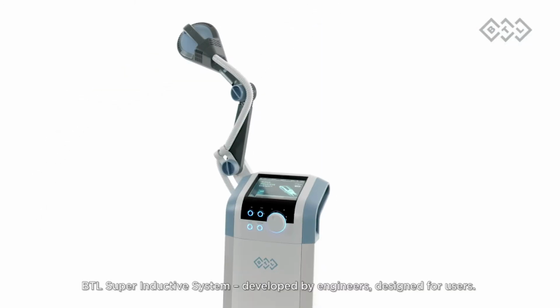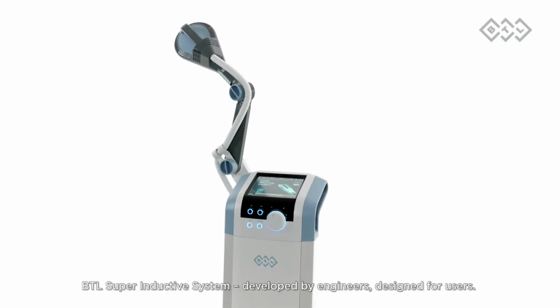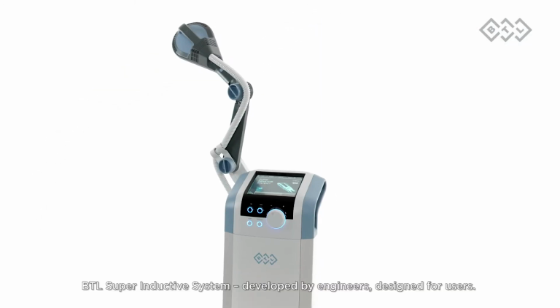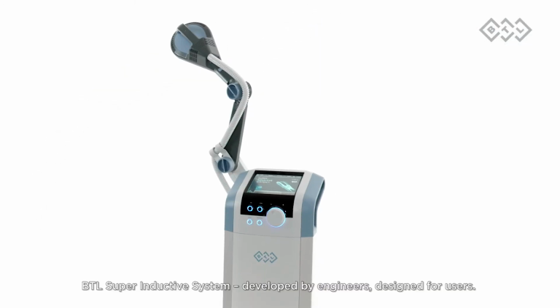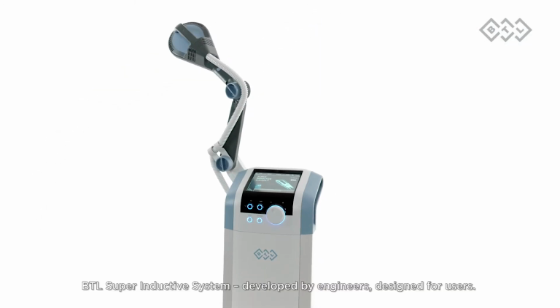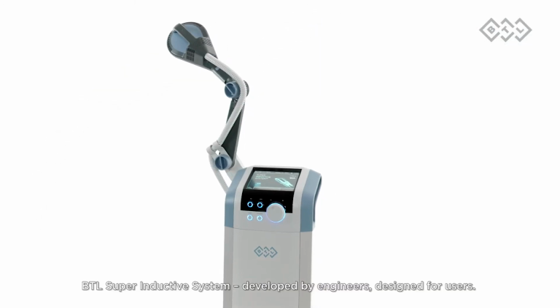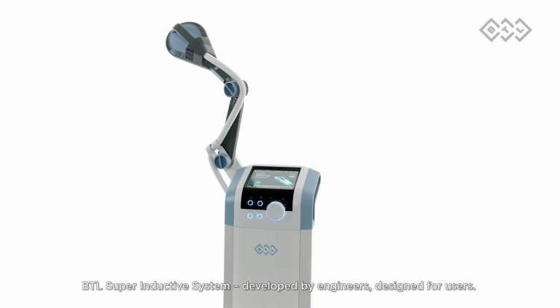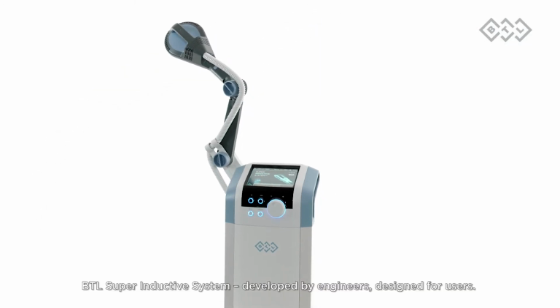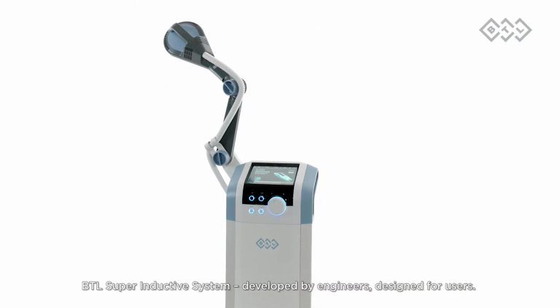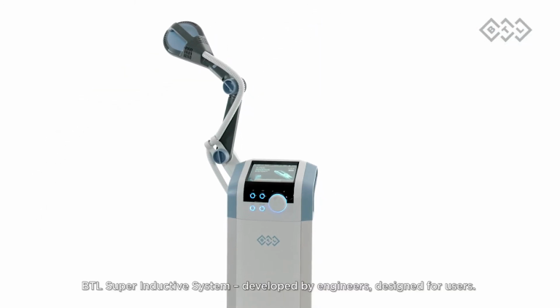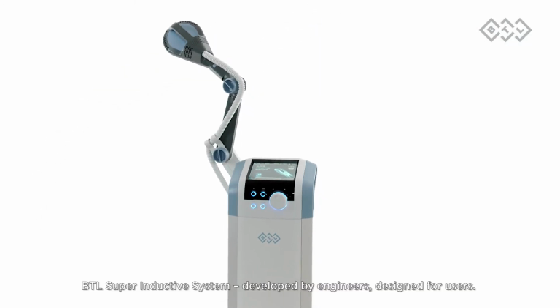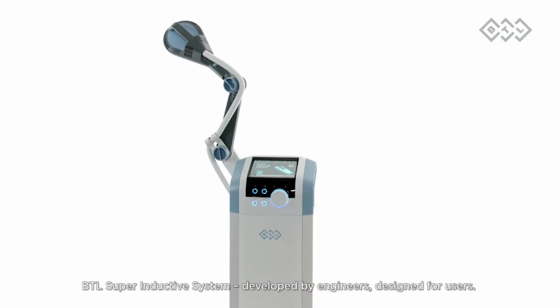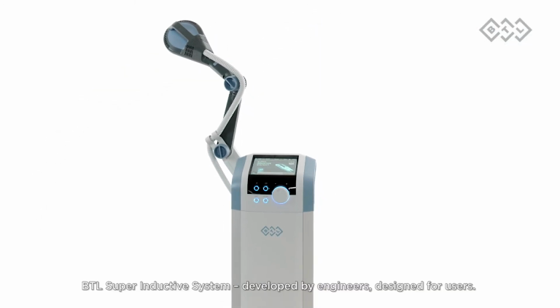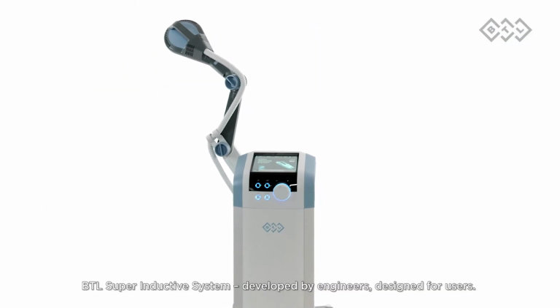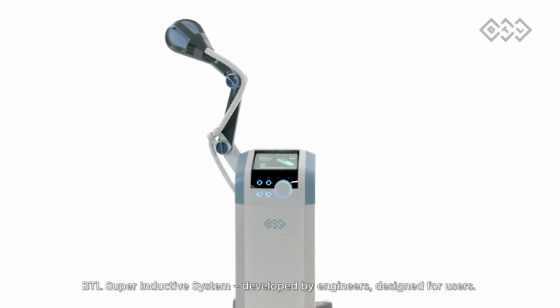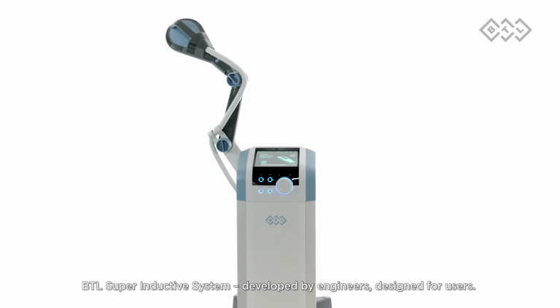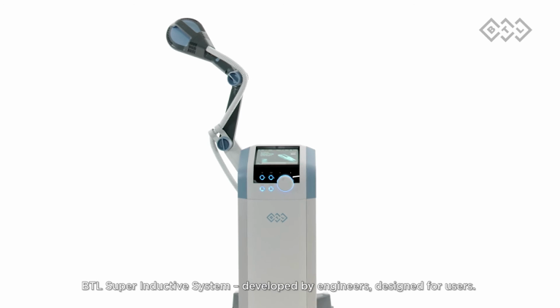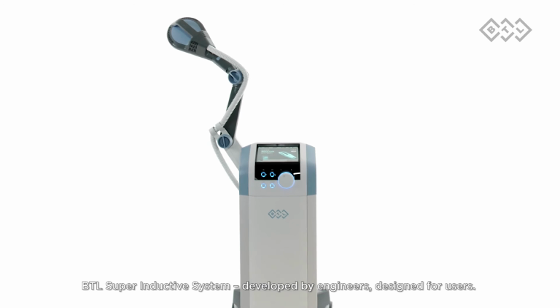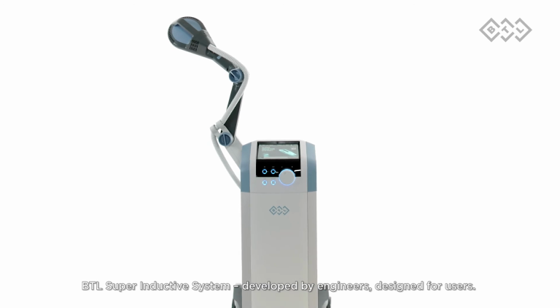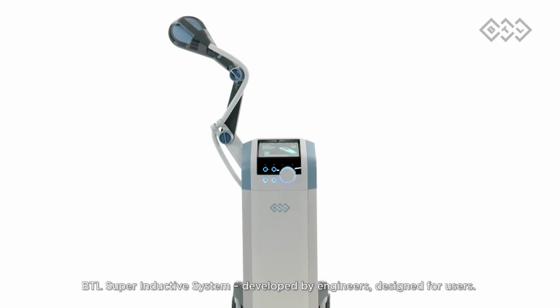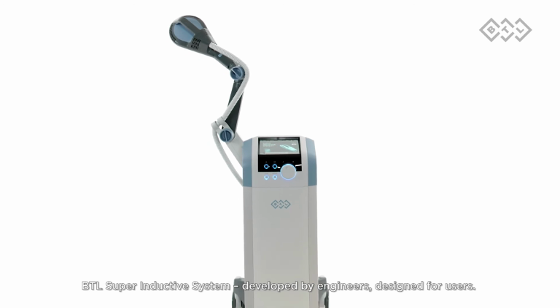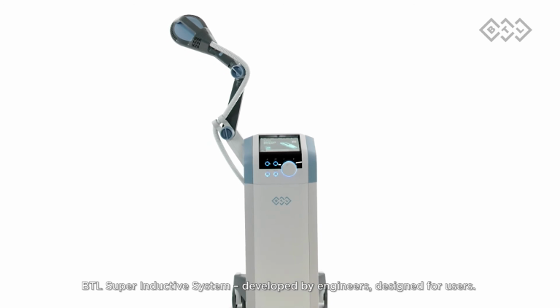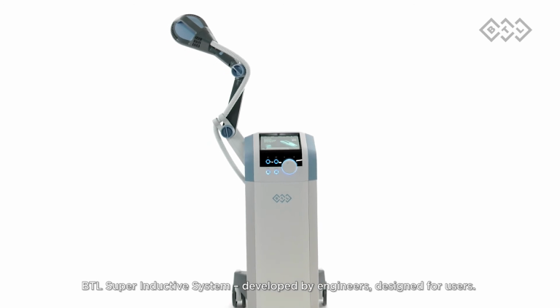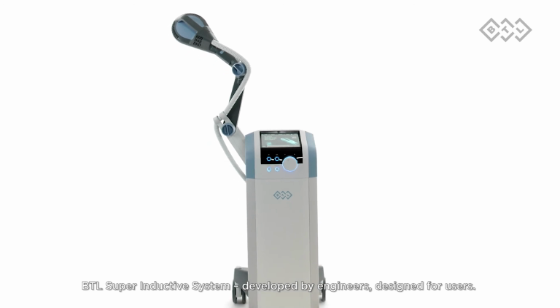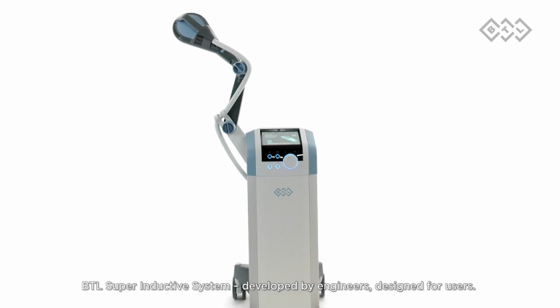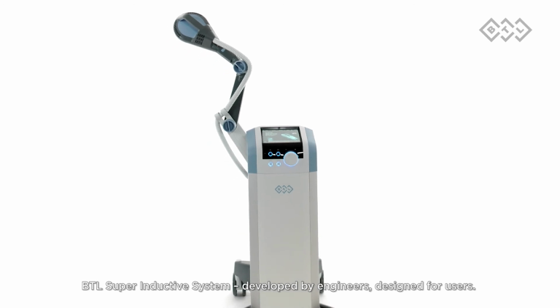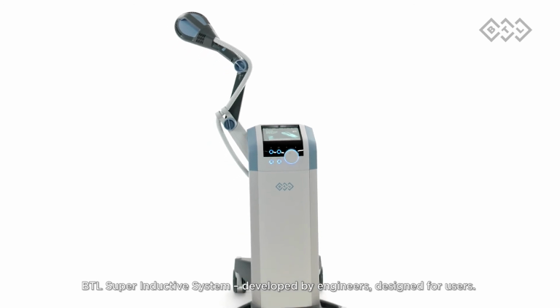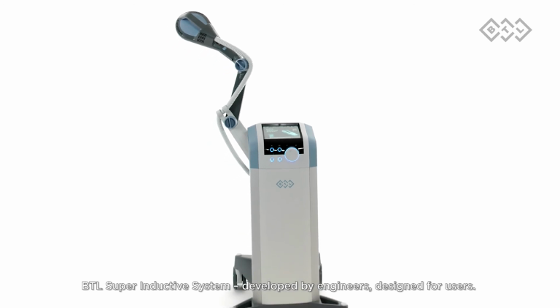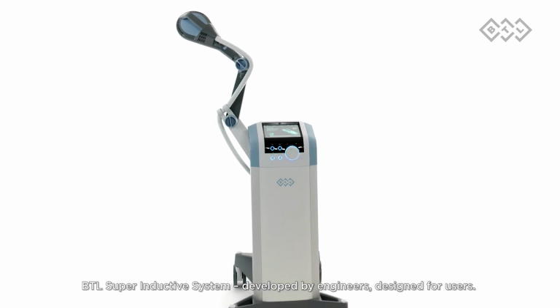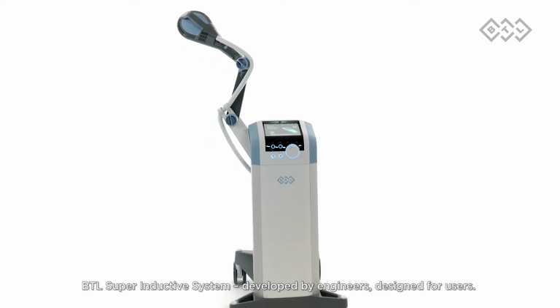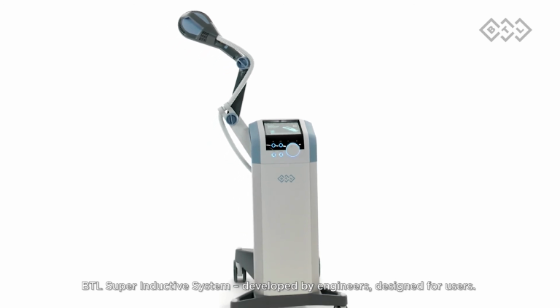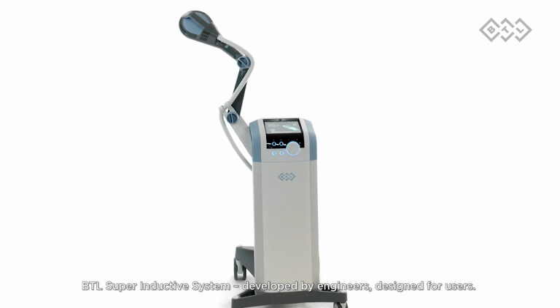BTL Superinductive System — developed by engineers, designed for users.